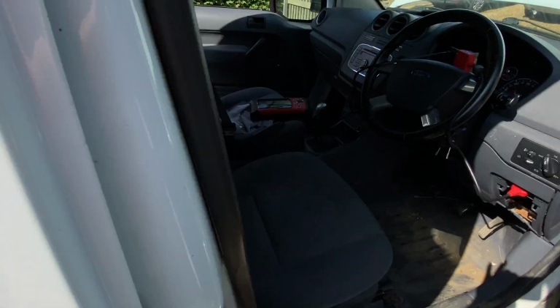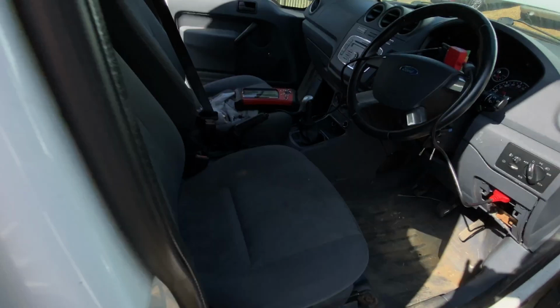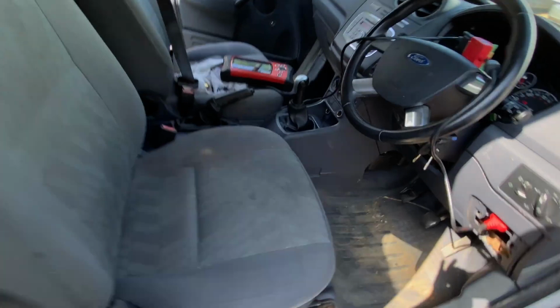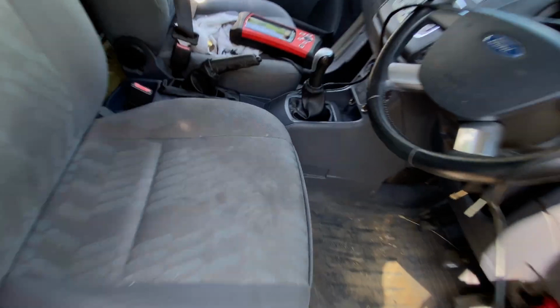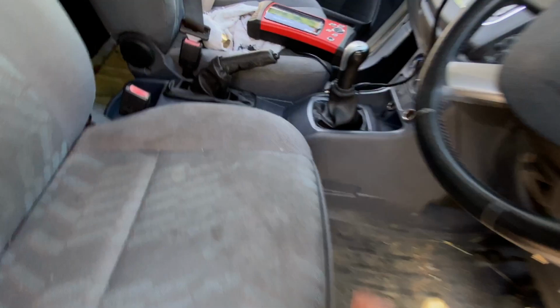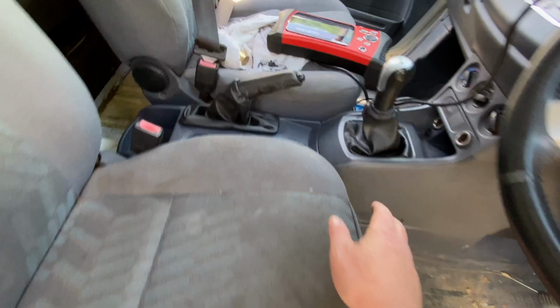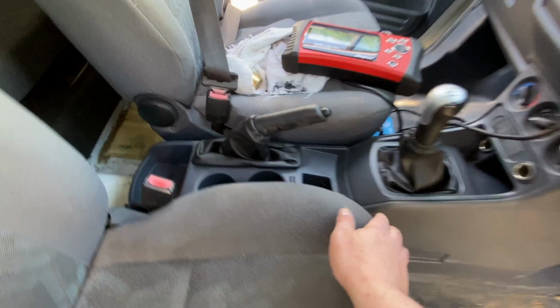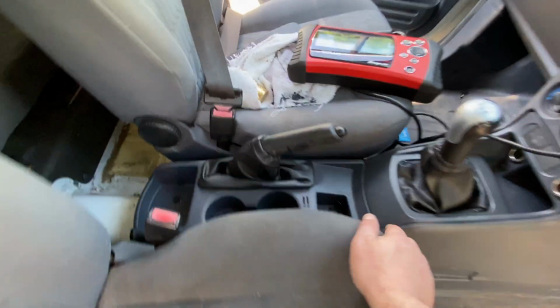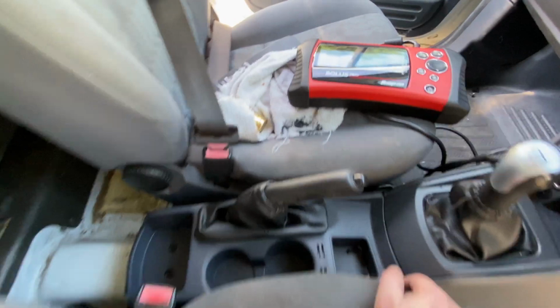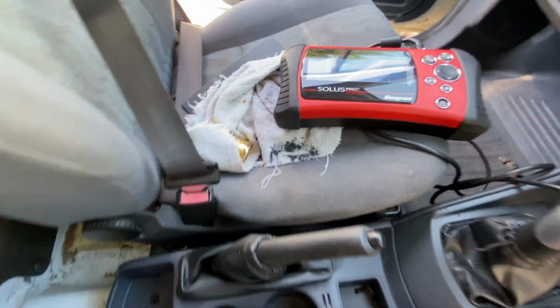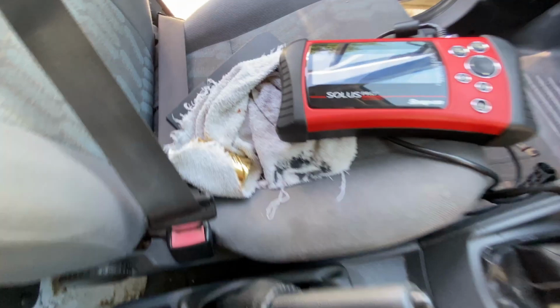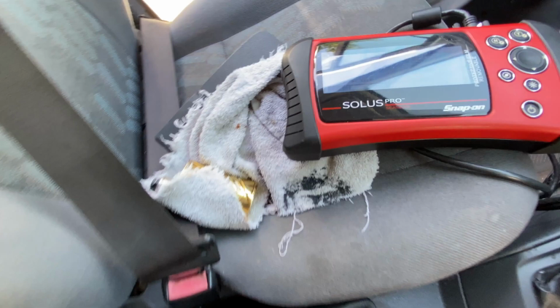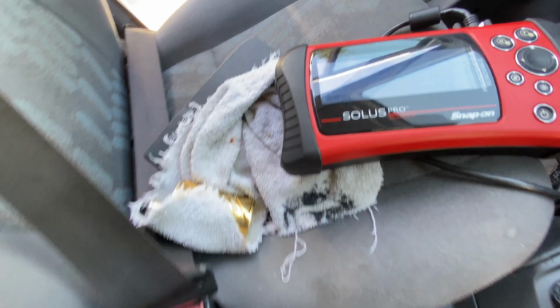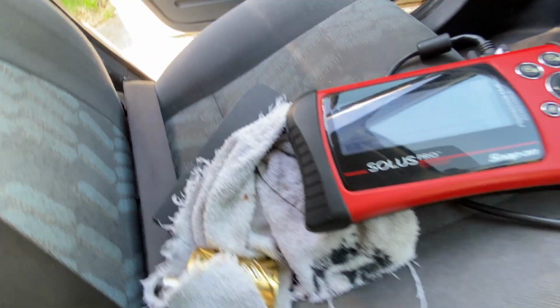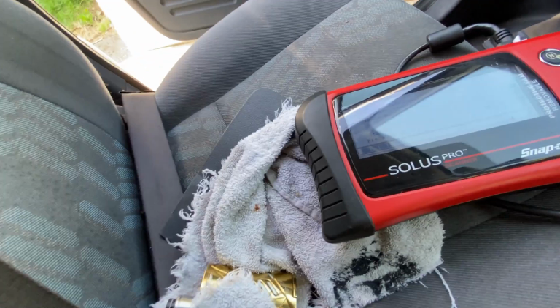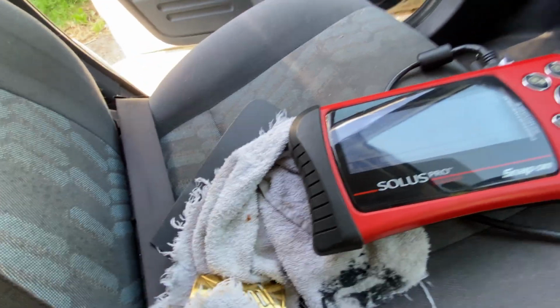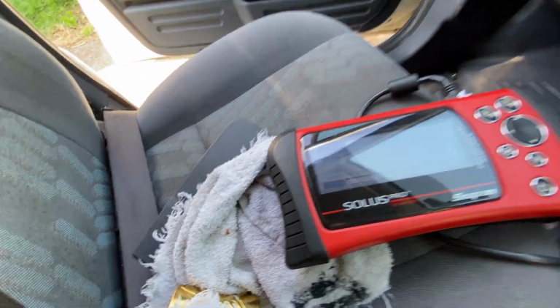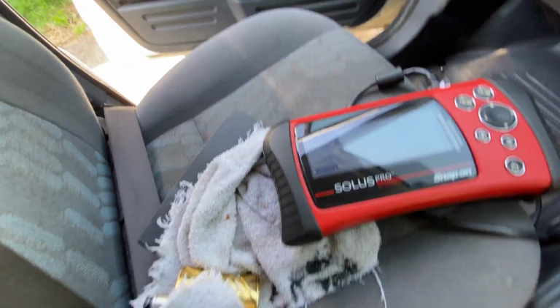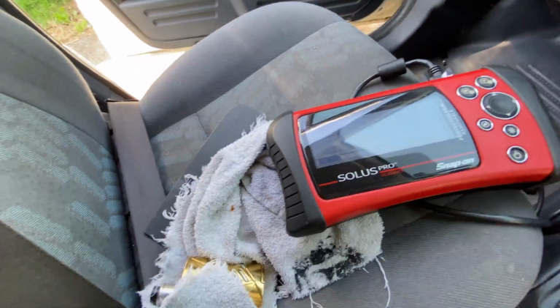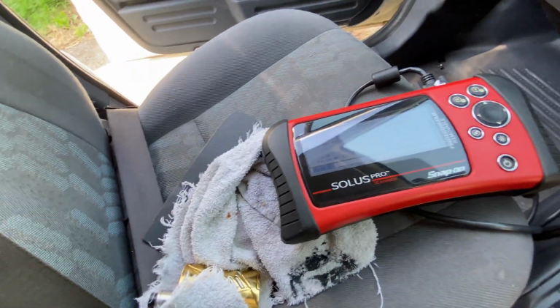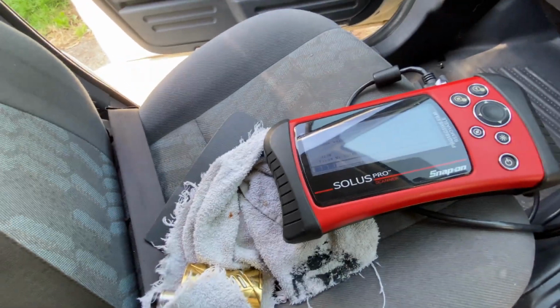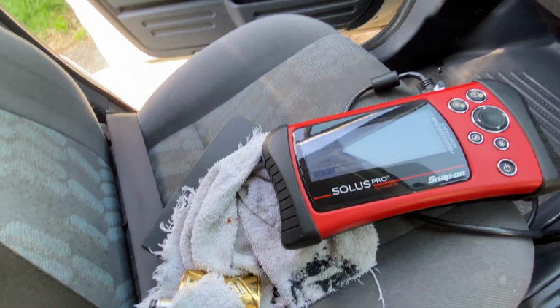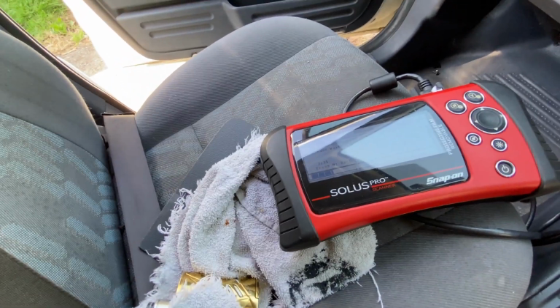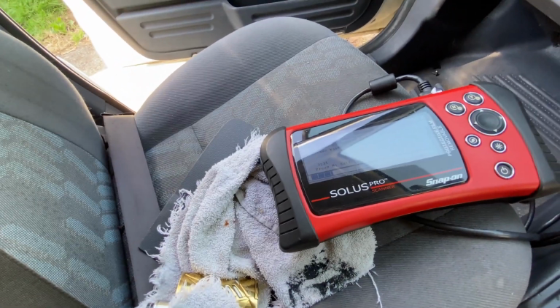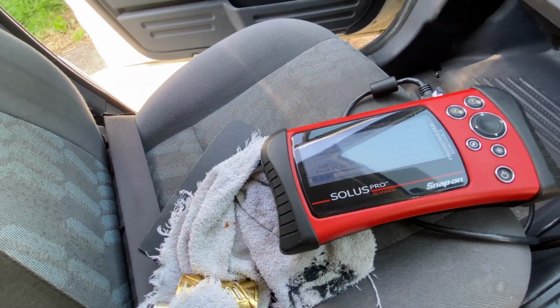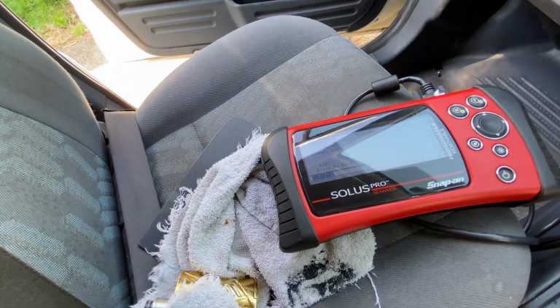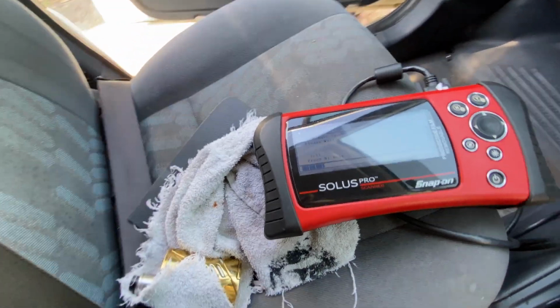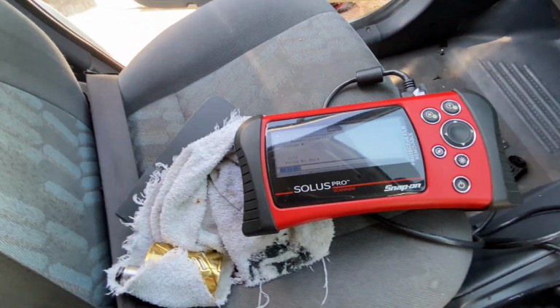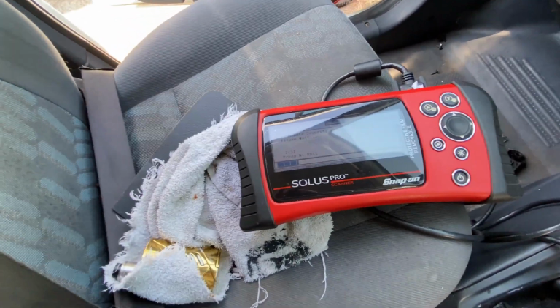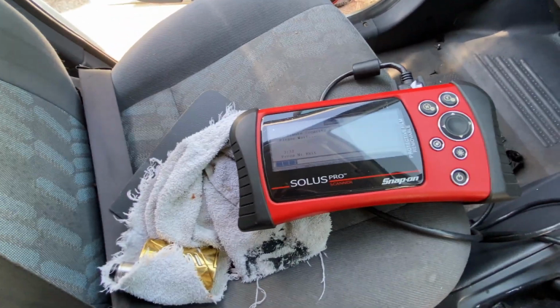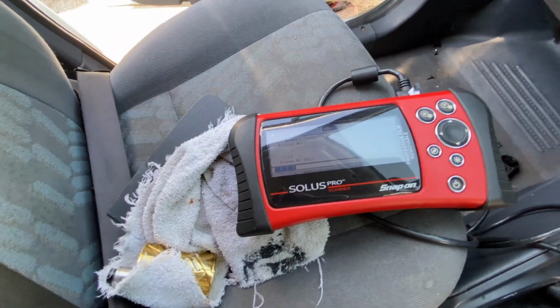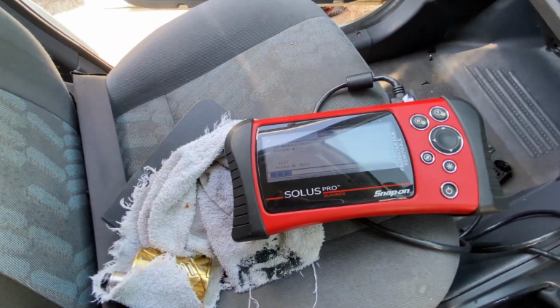Let's see how the timer is doing — it's down to about three minutes.